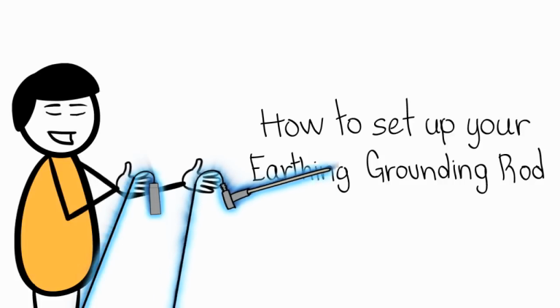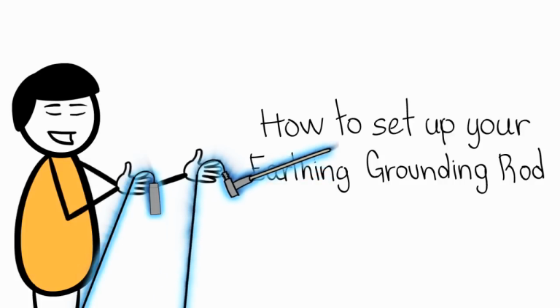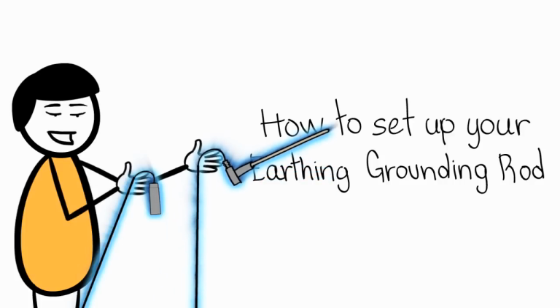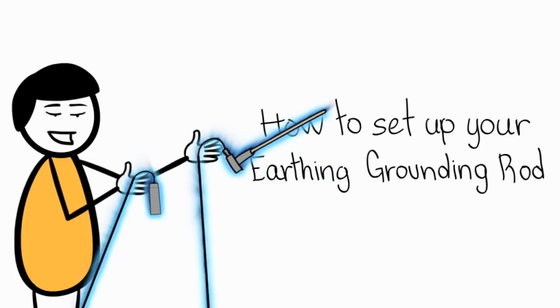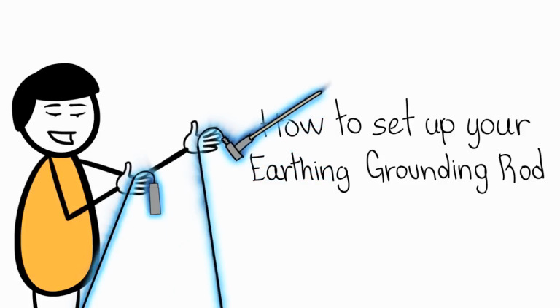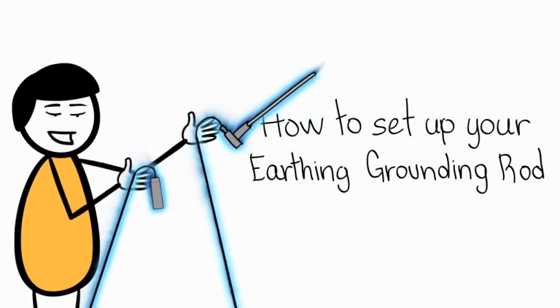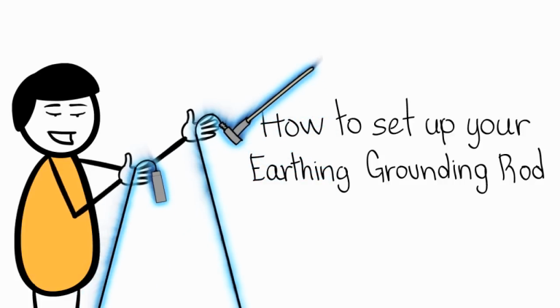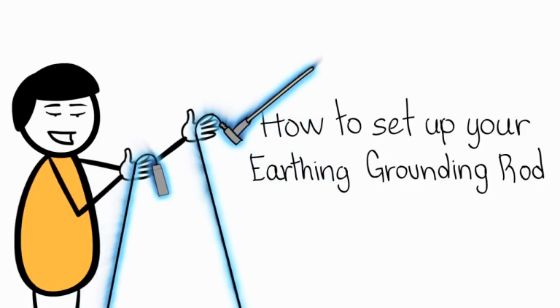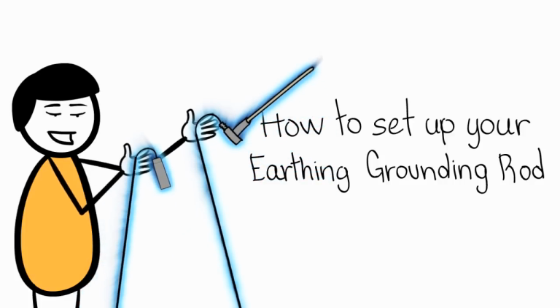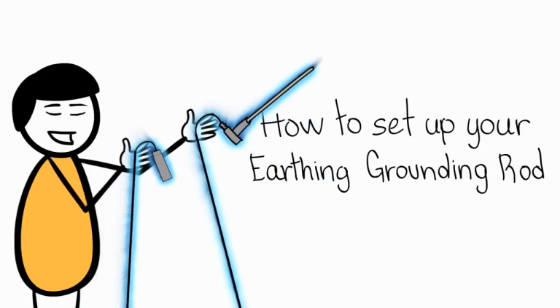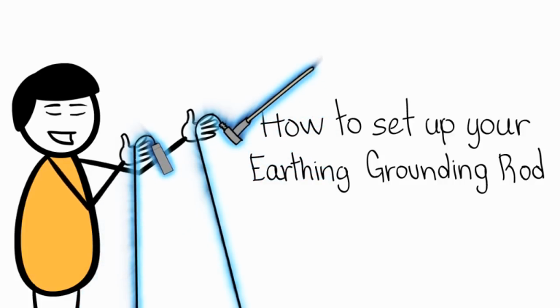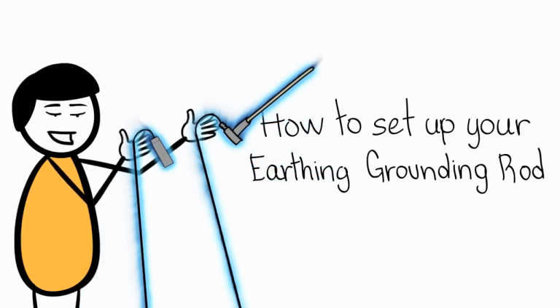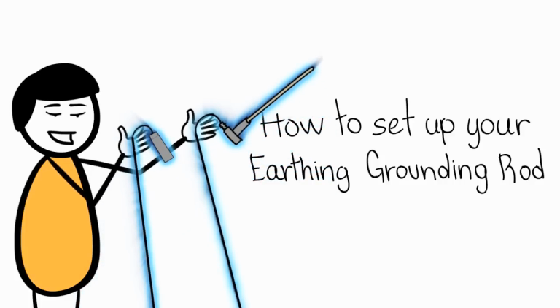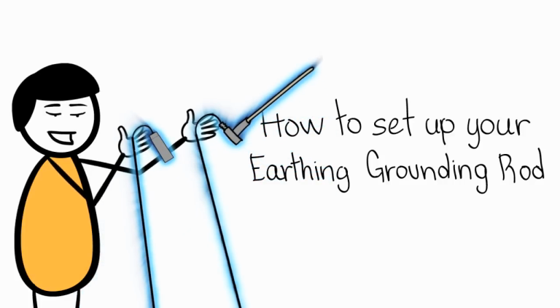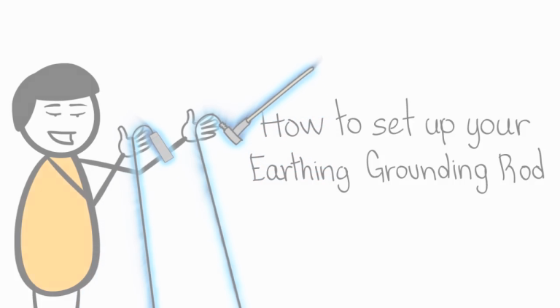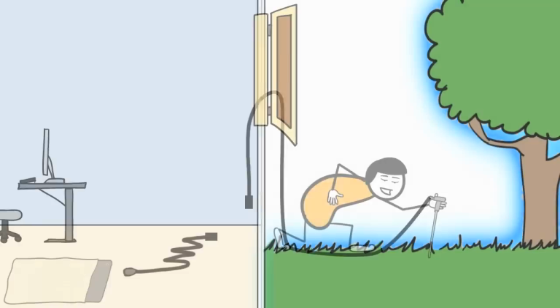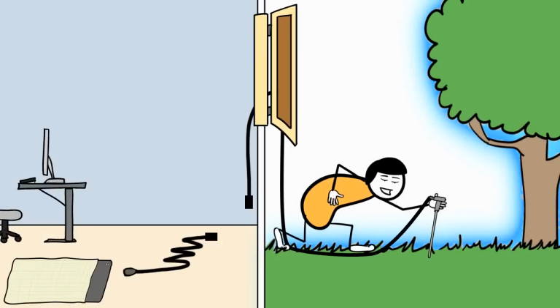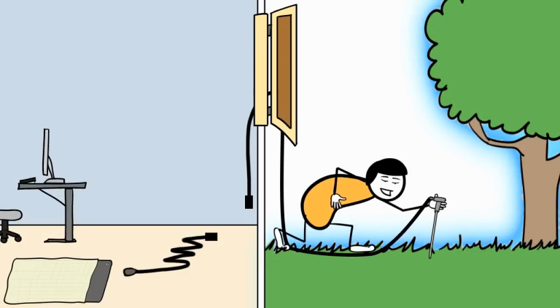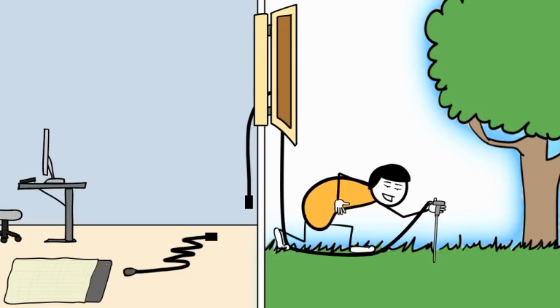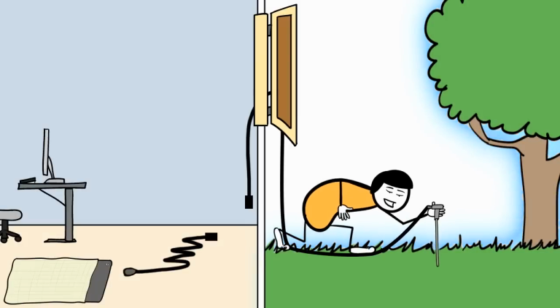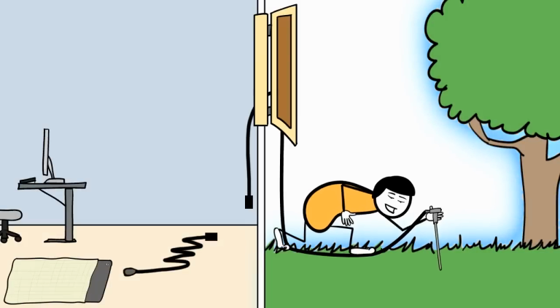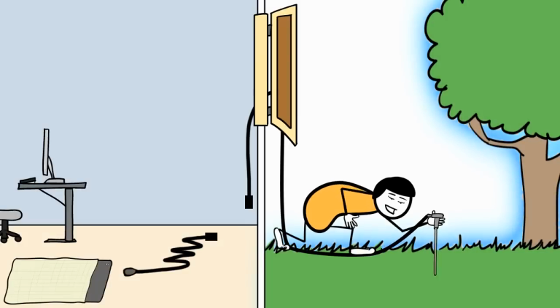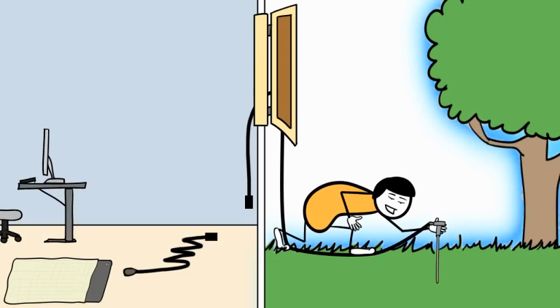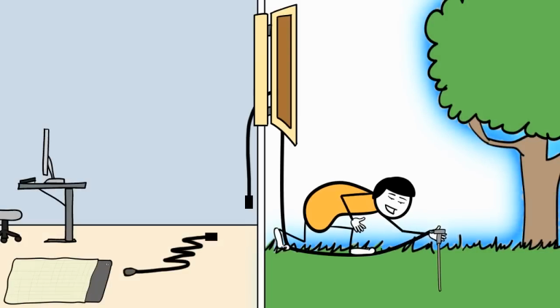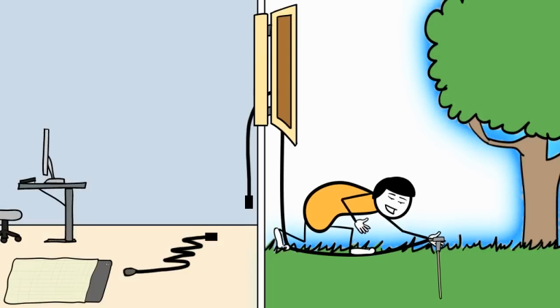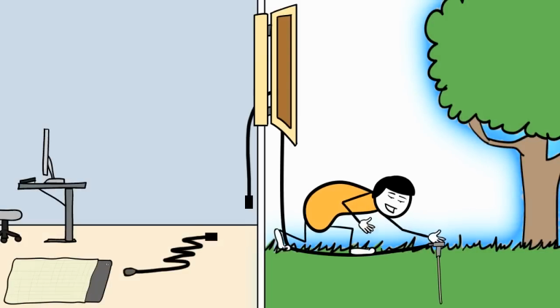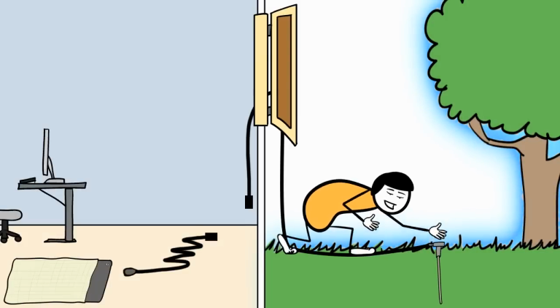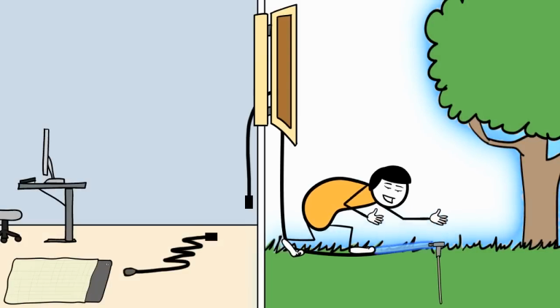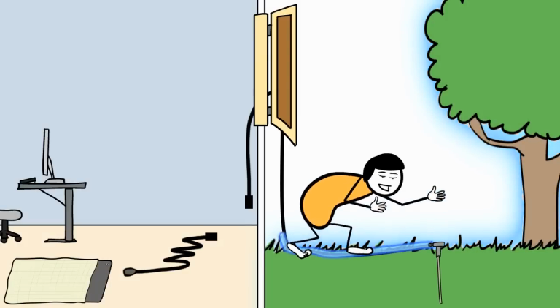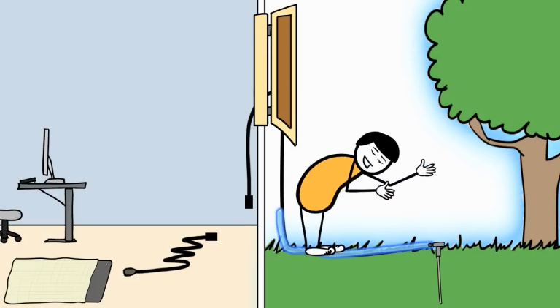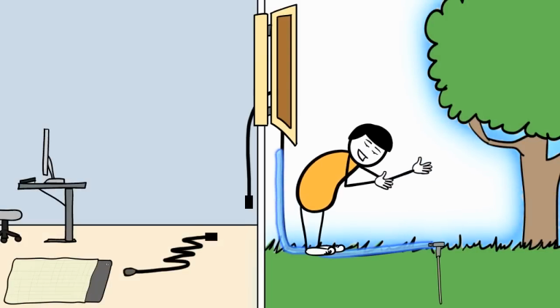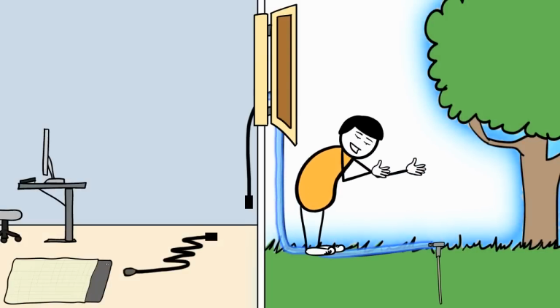How to set up your earthing grounding rod. First, push the rod directly into the earth, close to the foundation of the building.